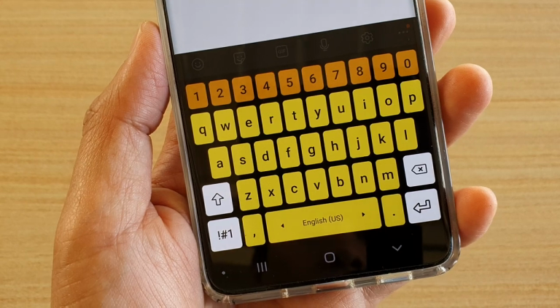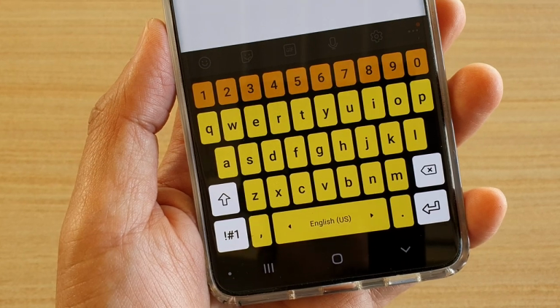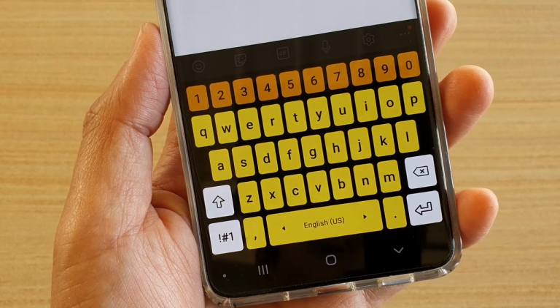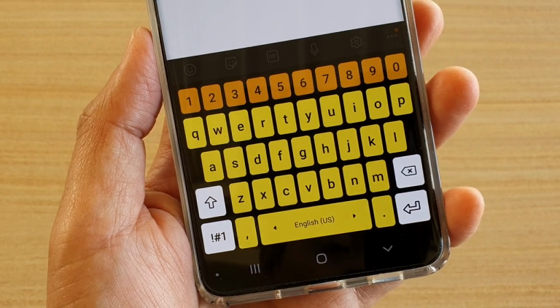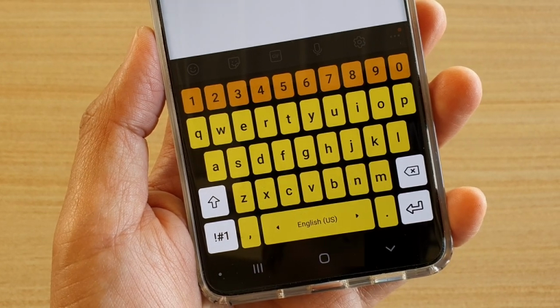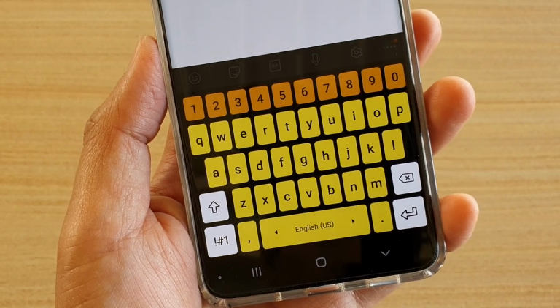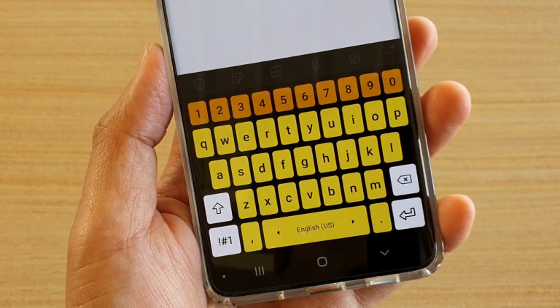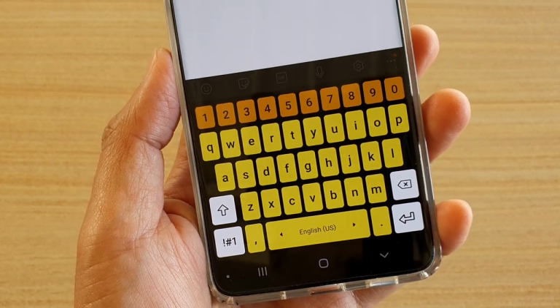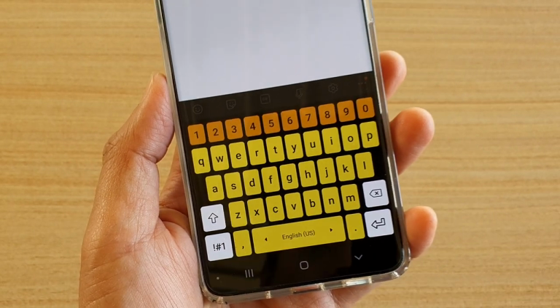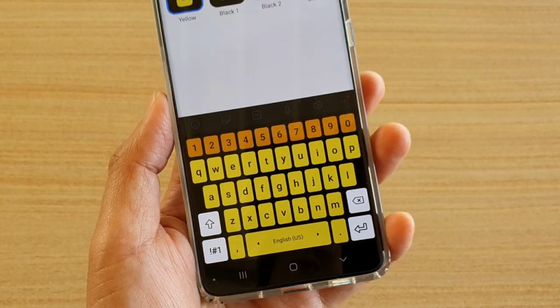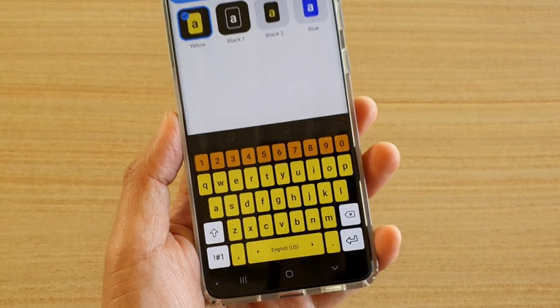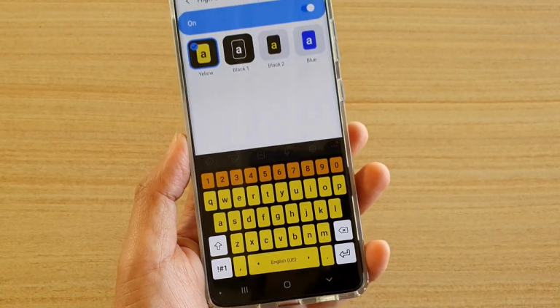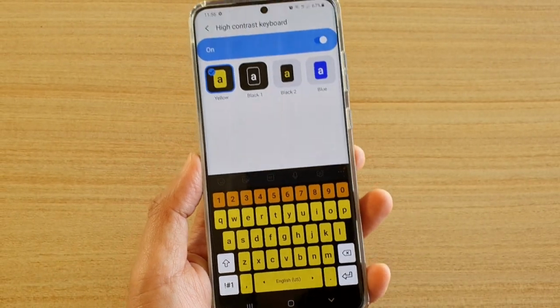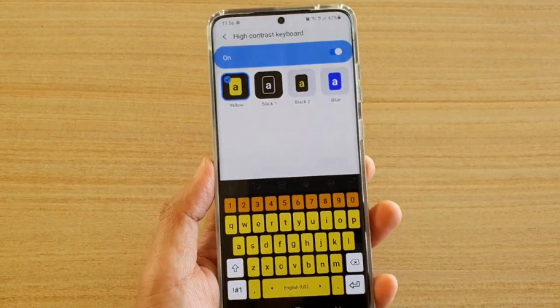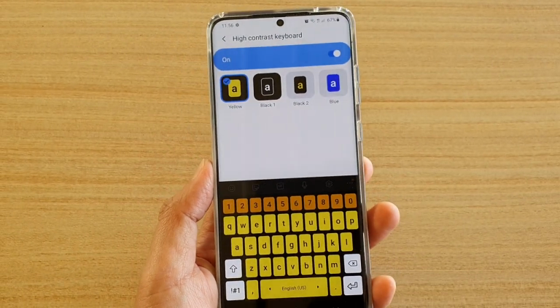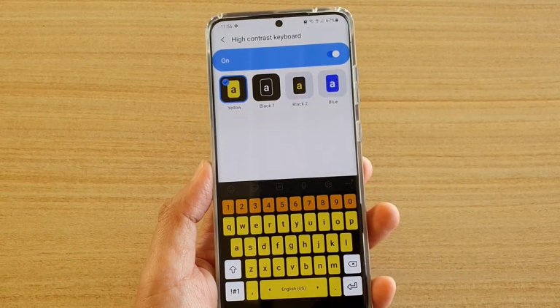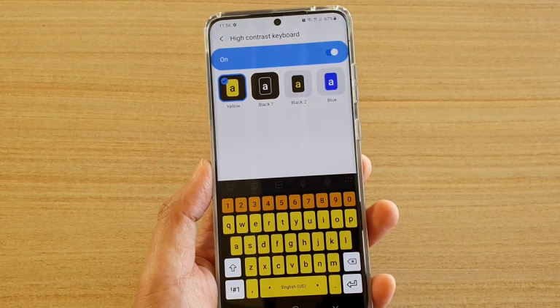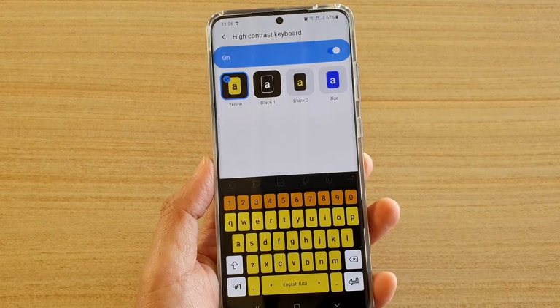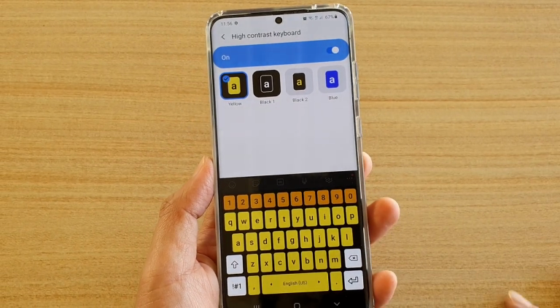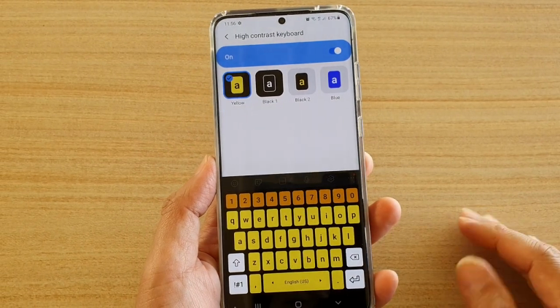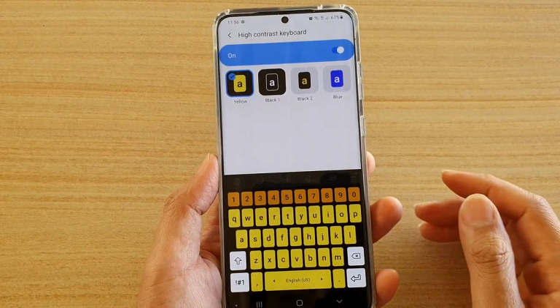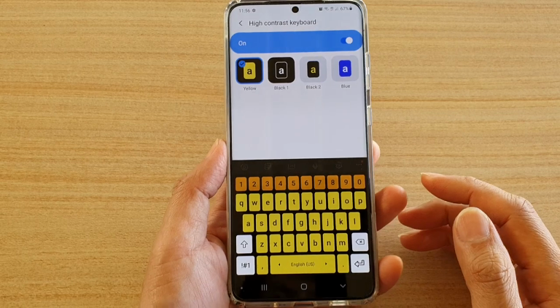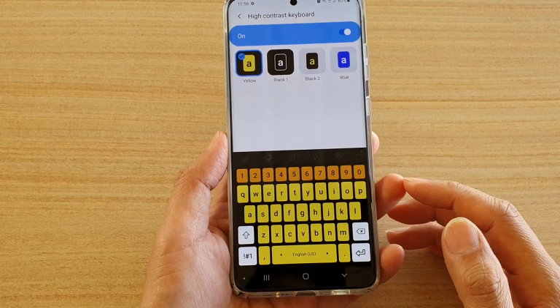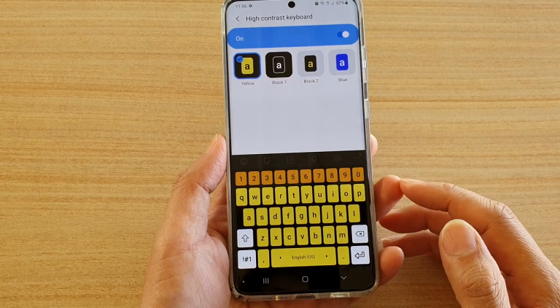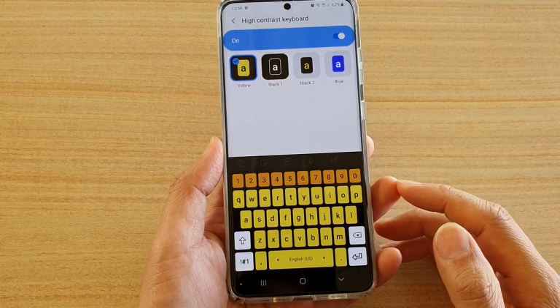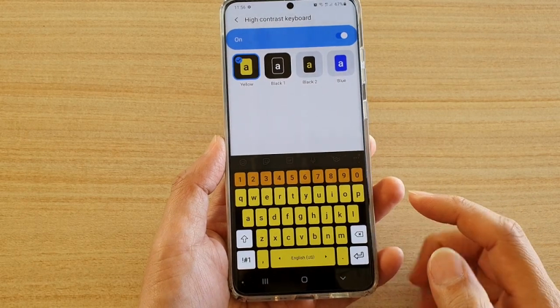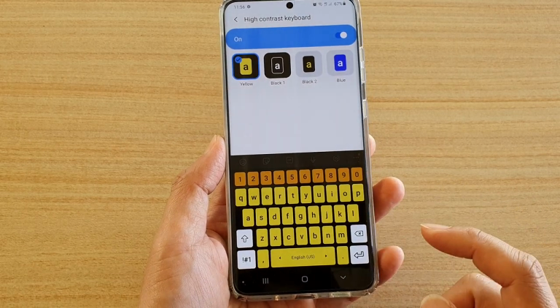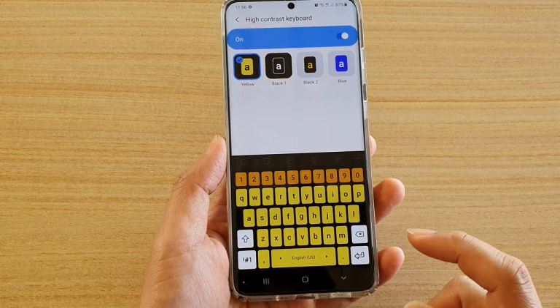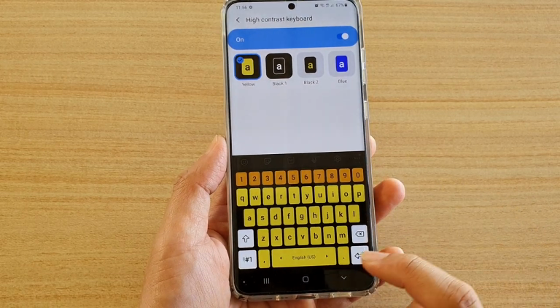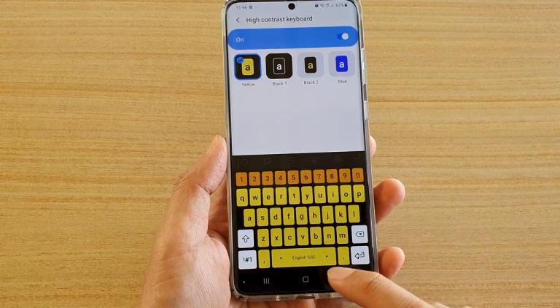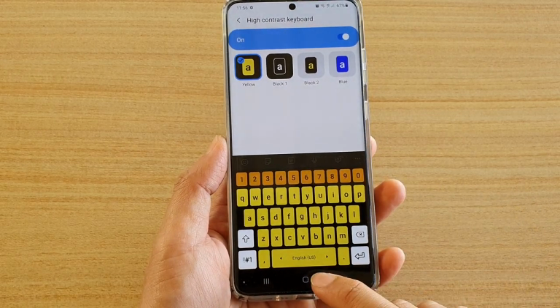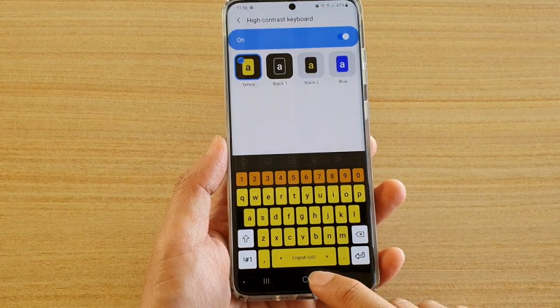Hi, in this video we're going to take a look at how you can change the high contrast keyboard color on your Samsung Galaxy S20 series.